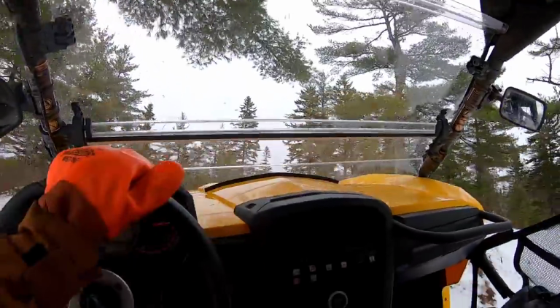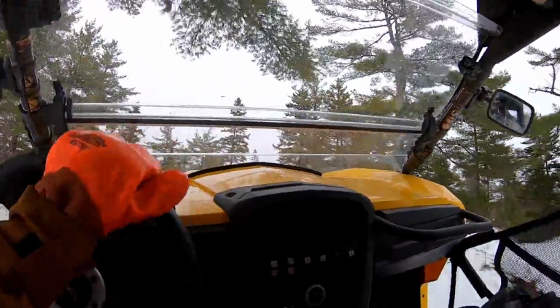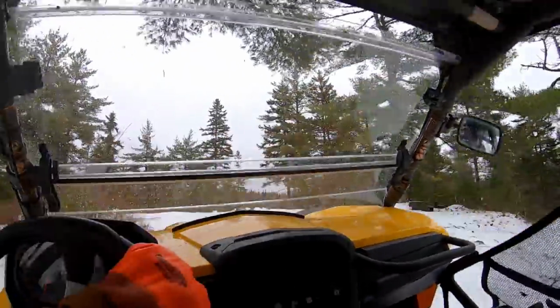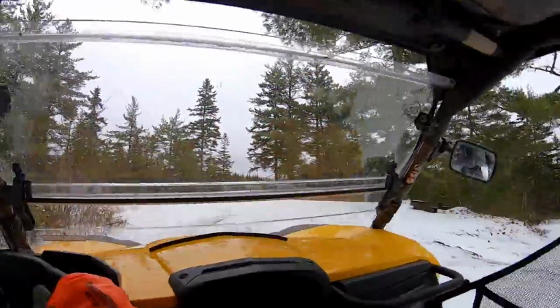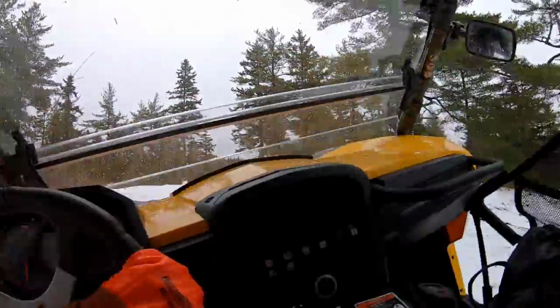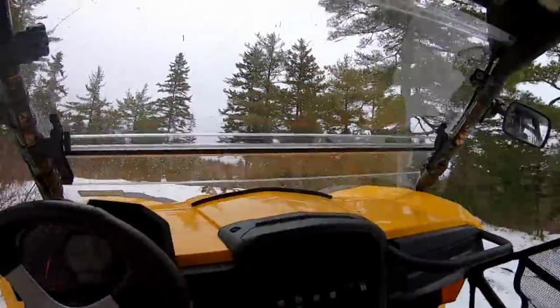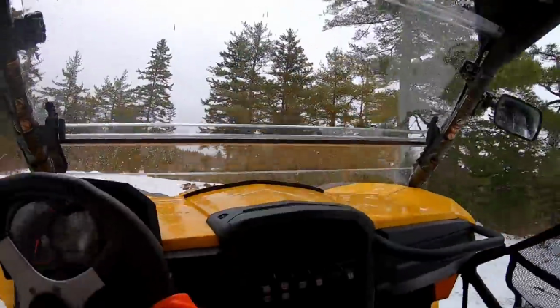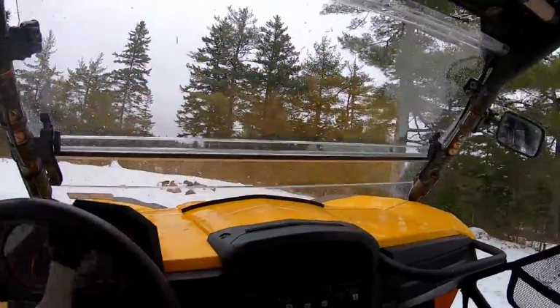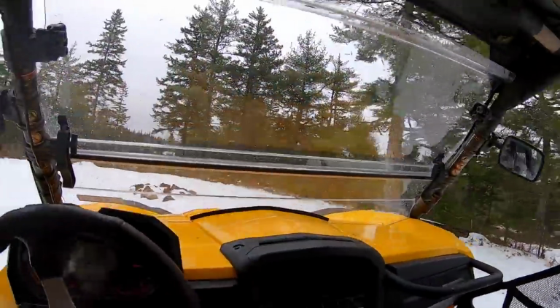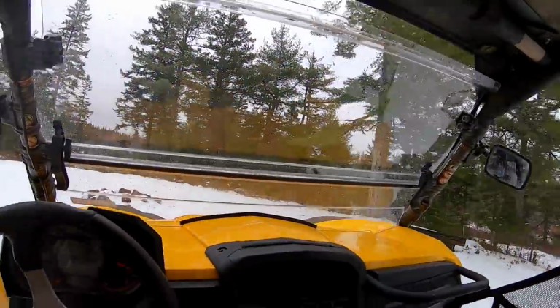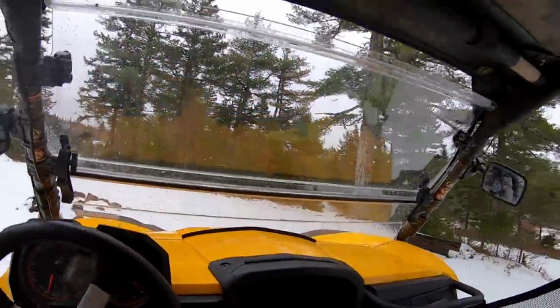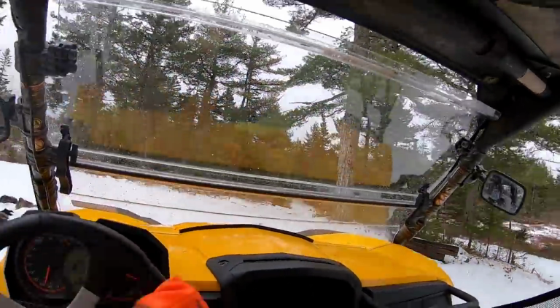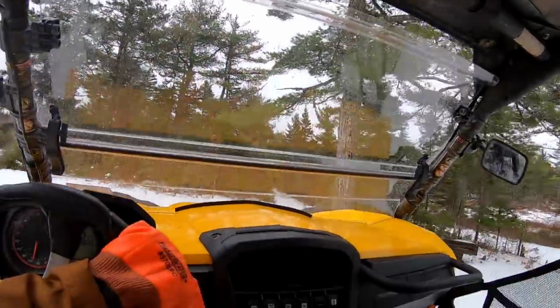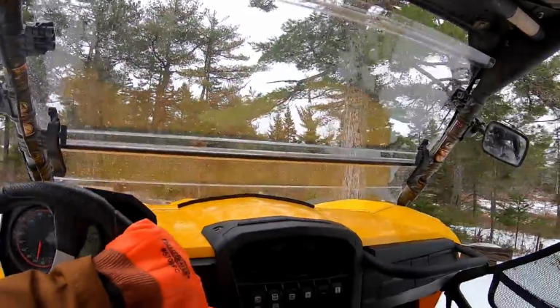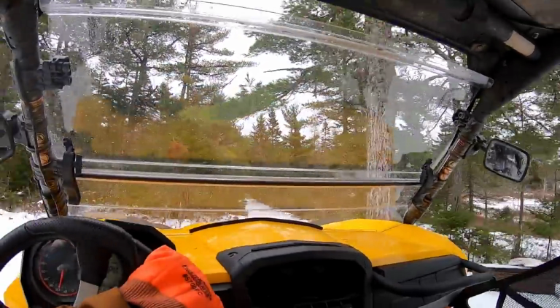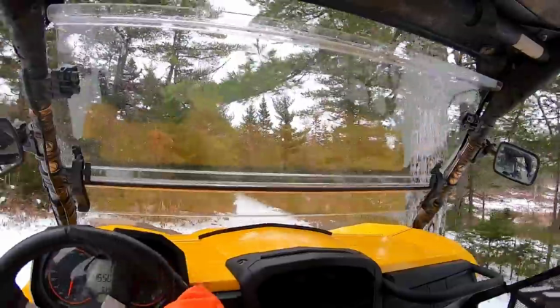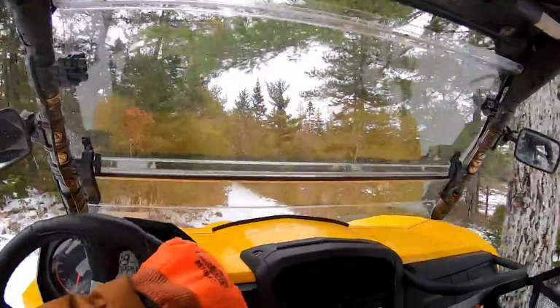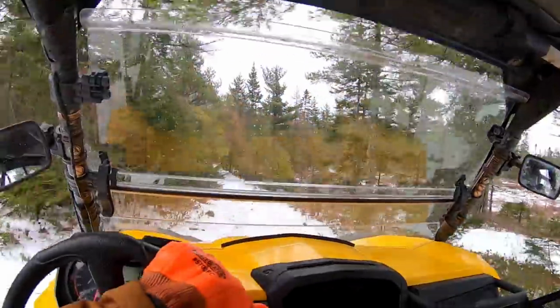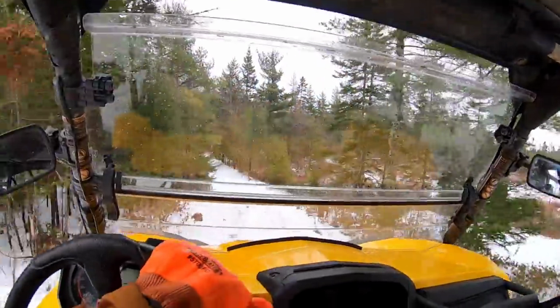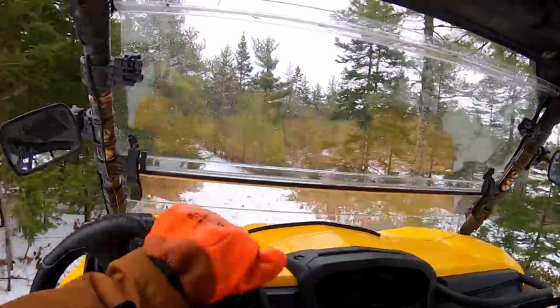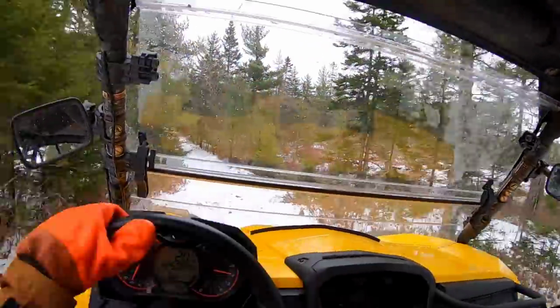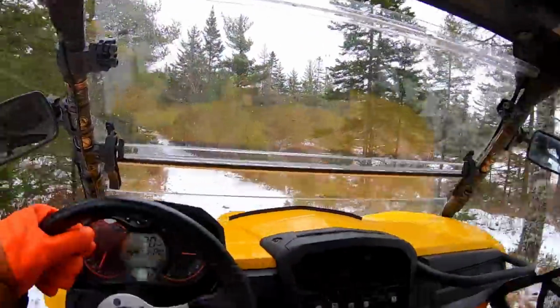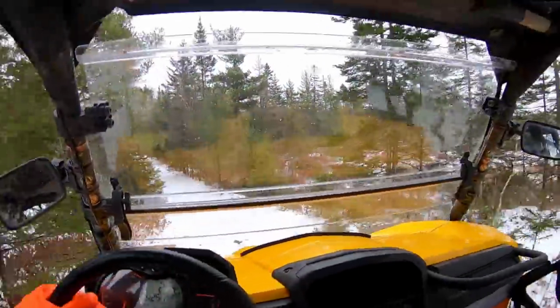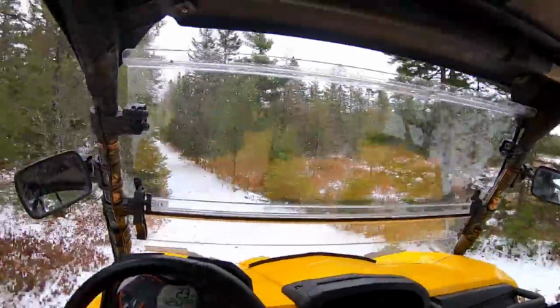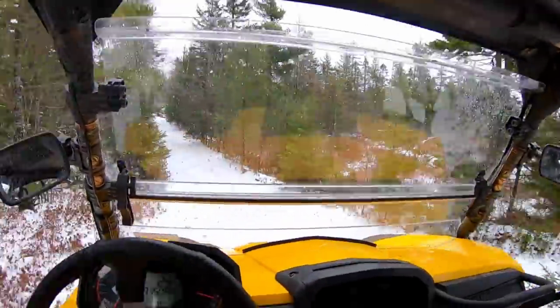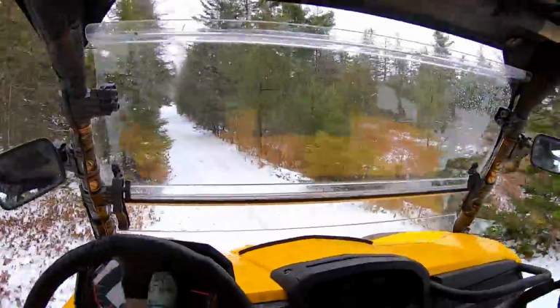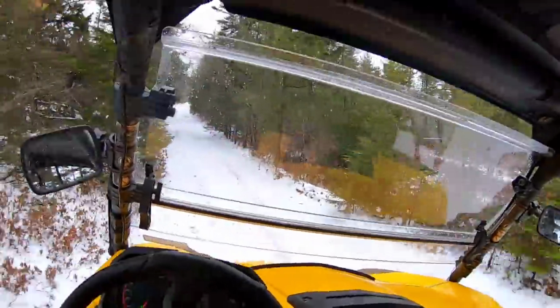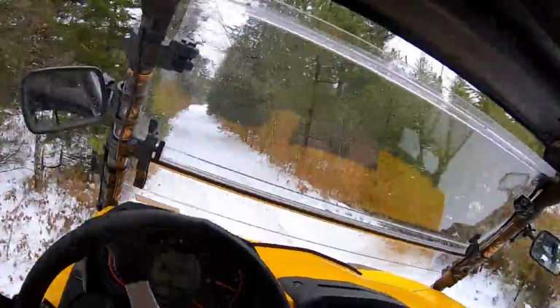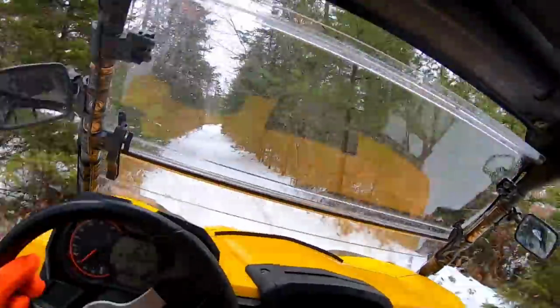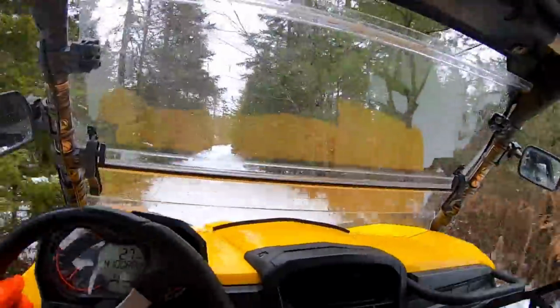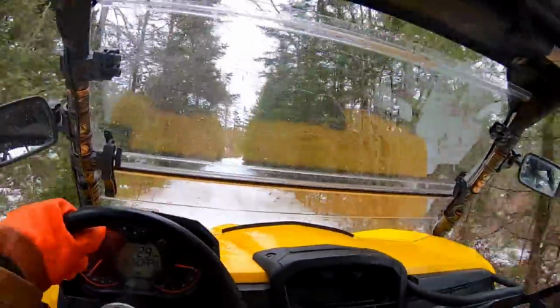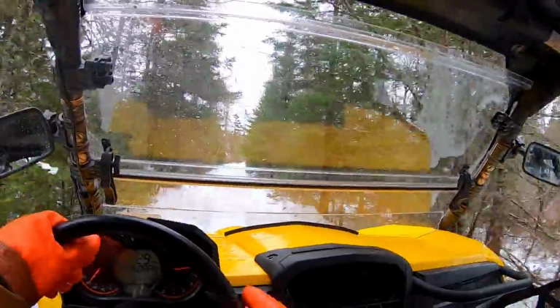We had a wide range of trails — we had some tight woods trails, we had dirt roads, and pretty much everything in between. It was a lot of fun.